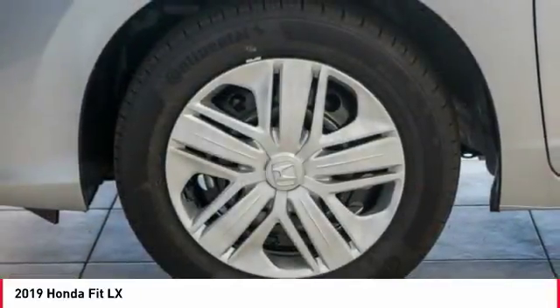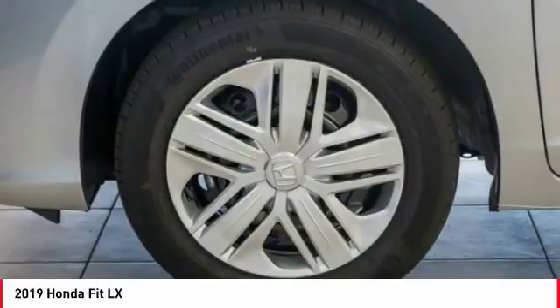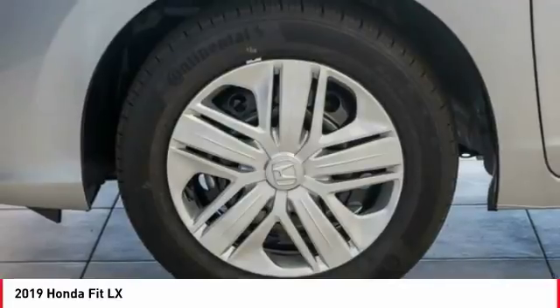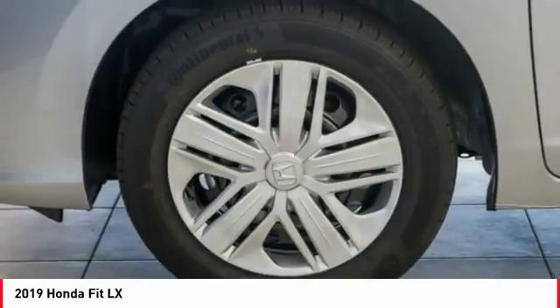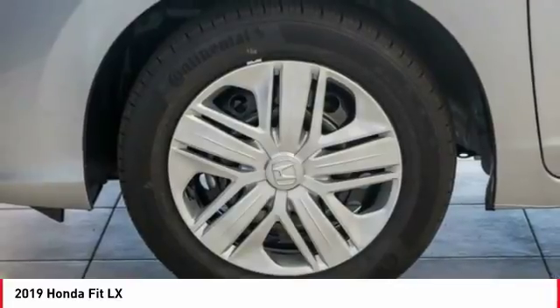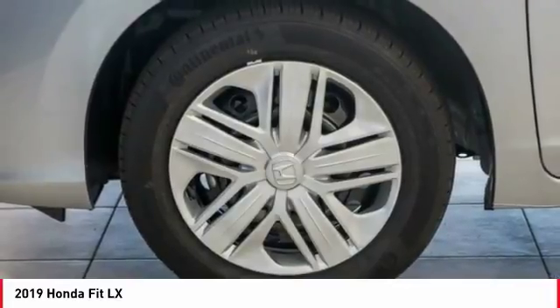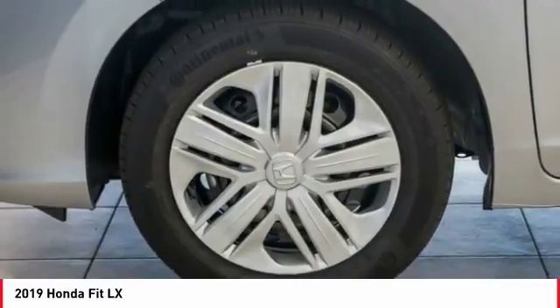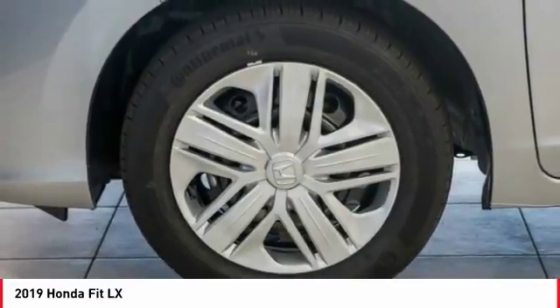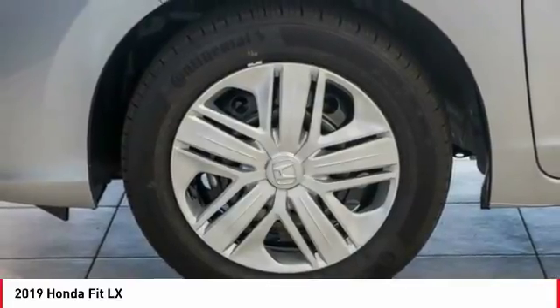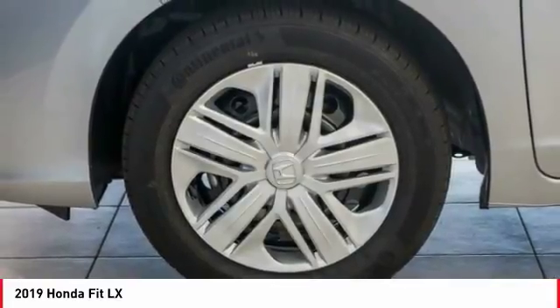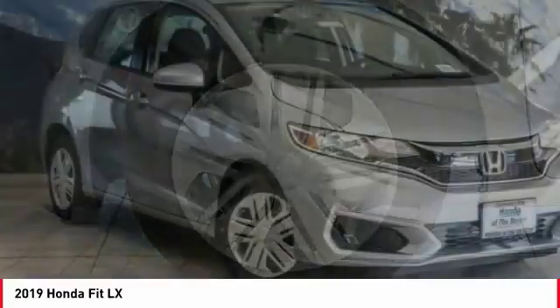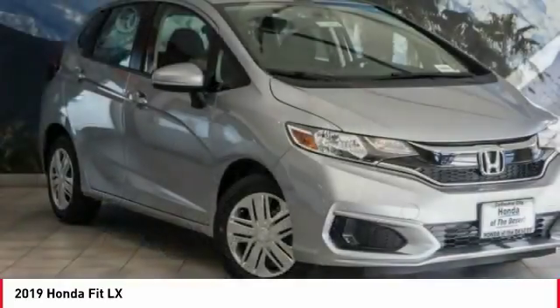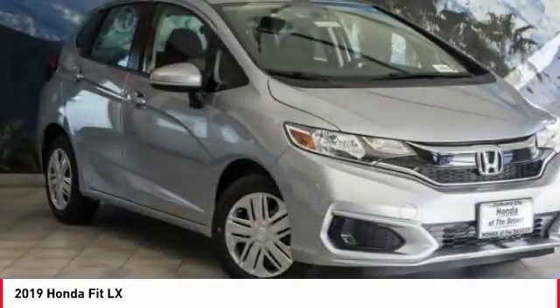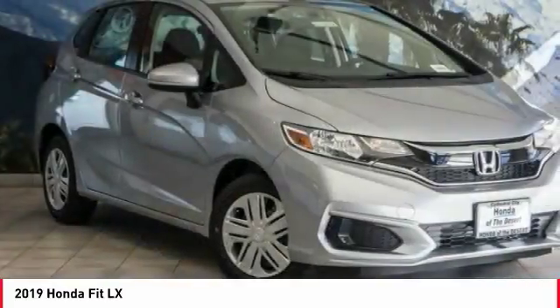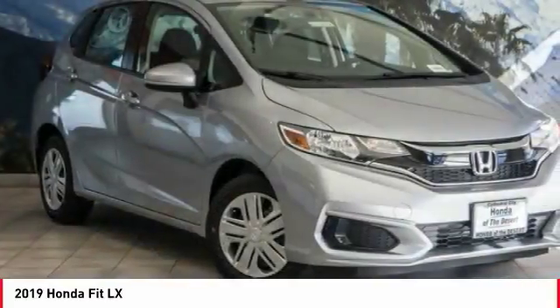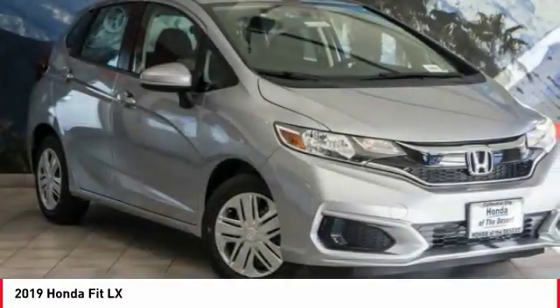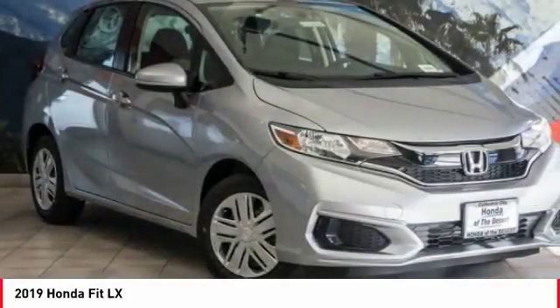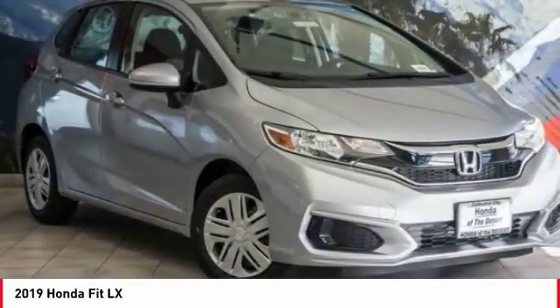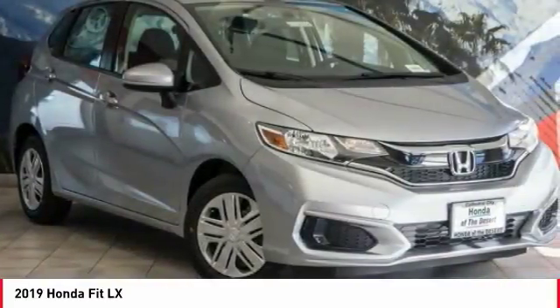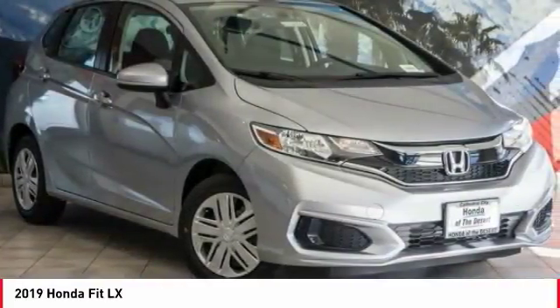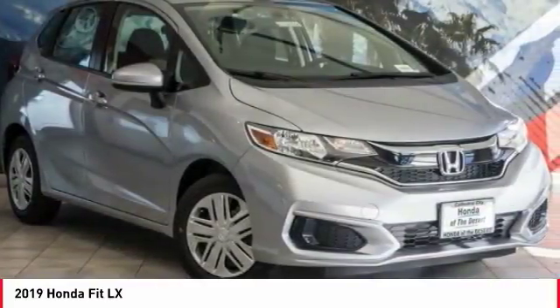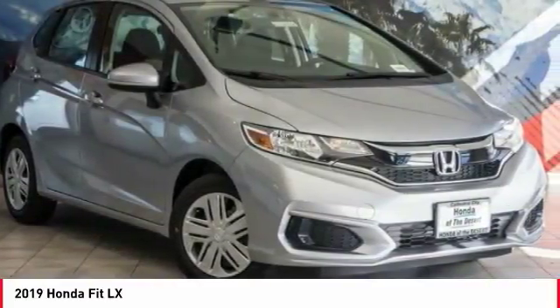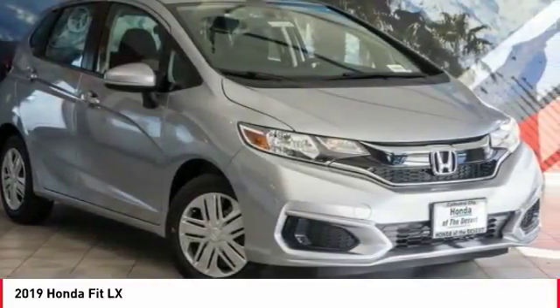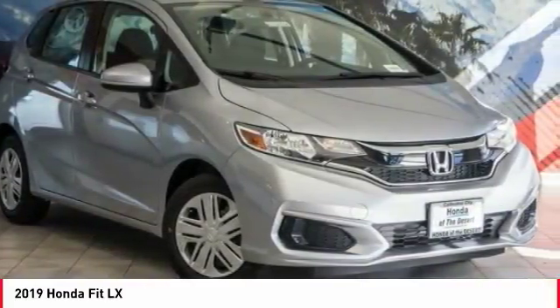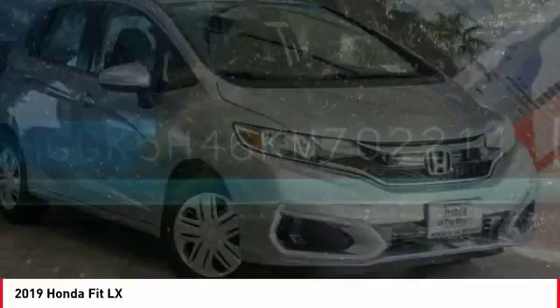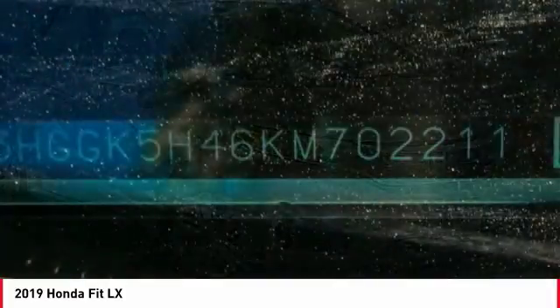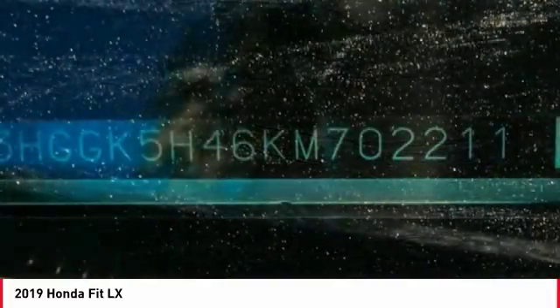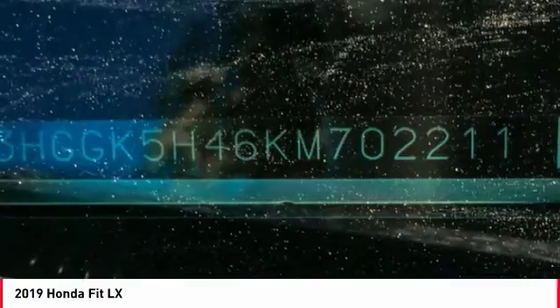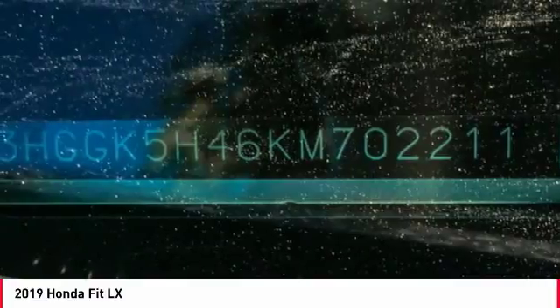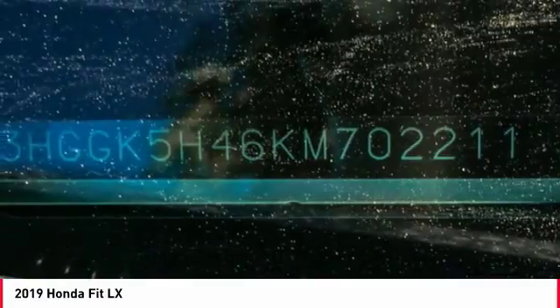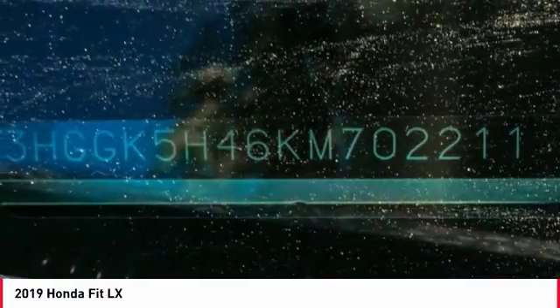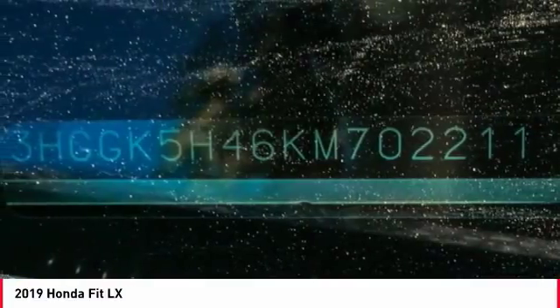Tachometer. This beauty is sure to make you the talk of the neighborhood, so call or drop in for a test drive today.